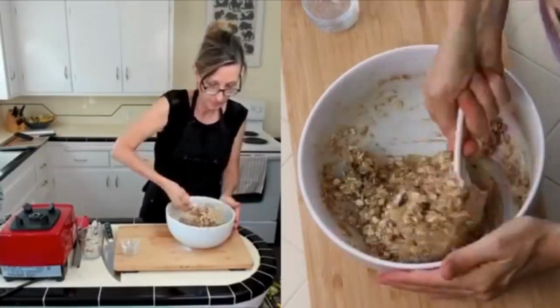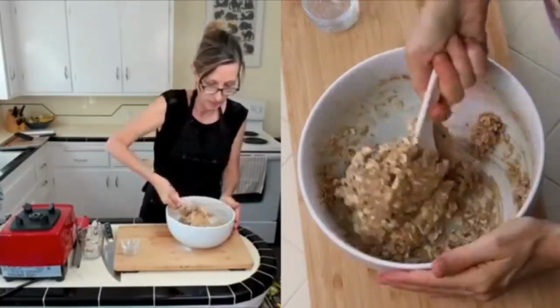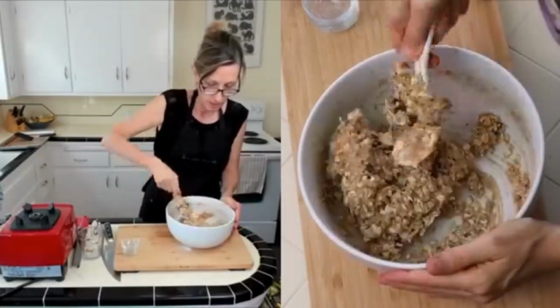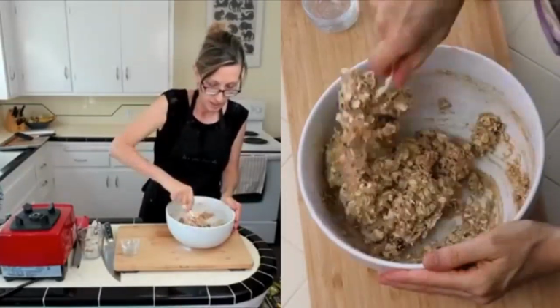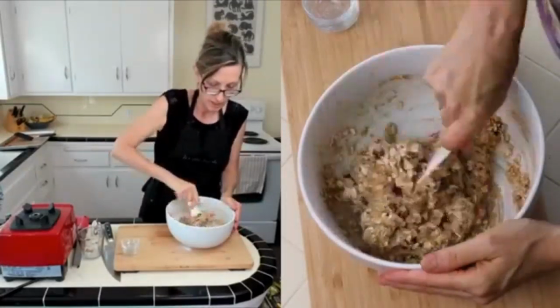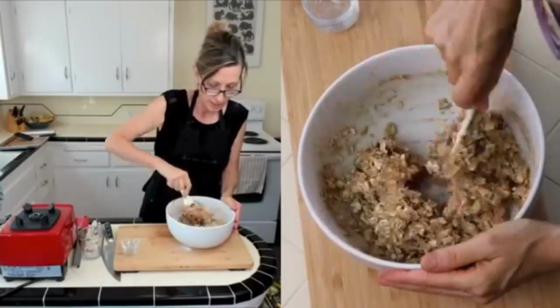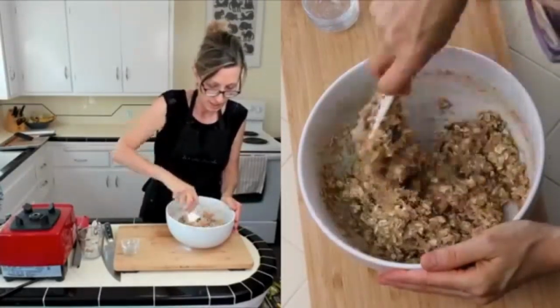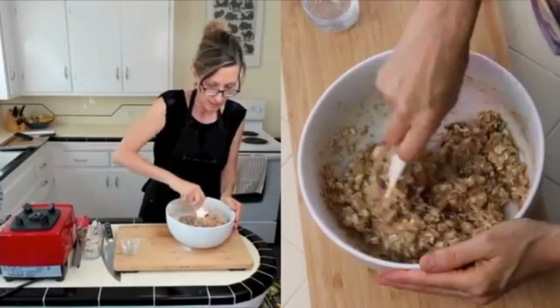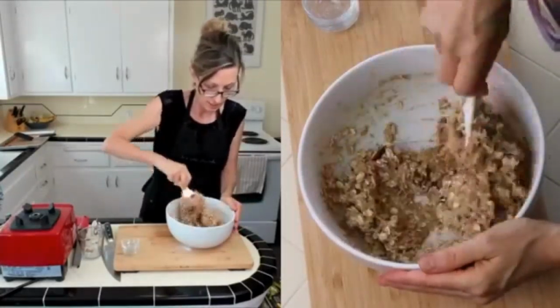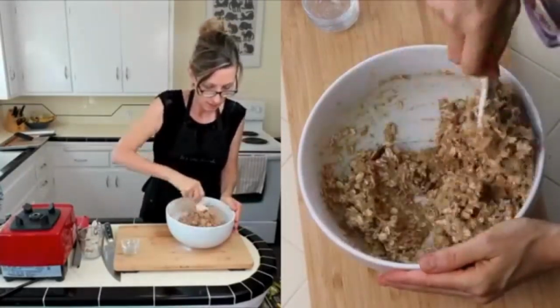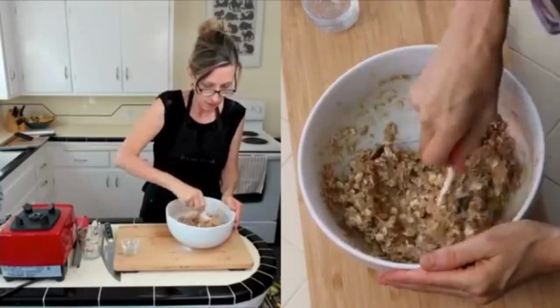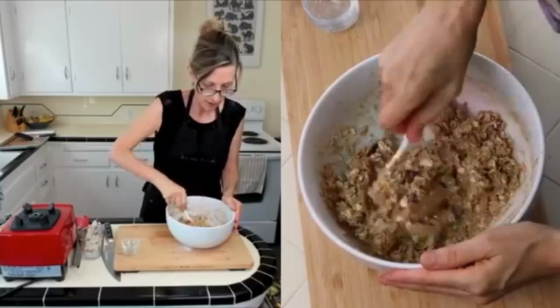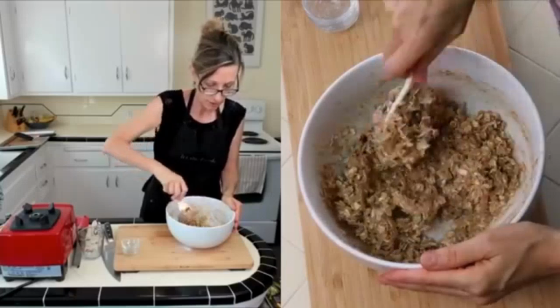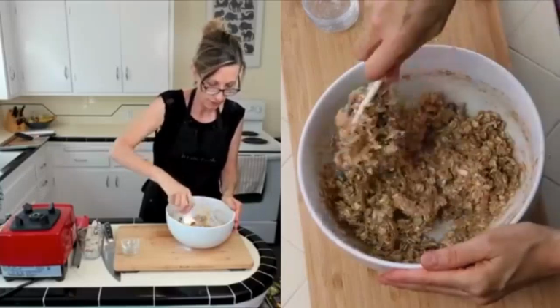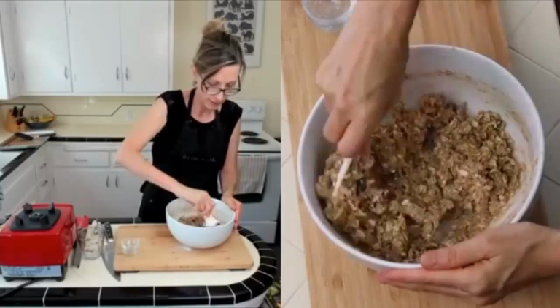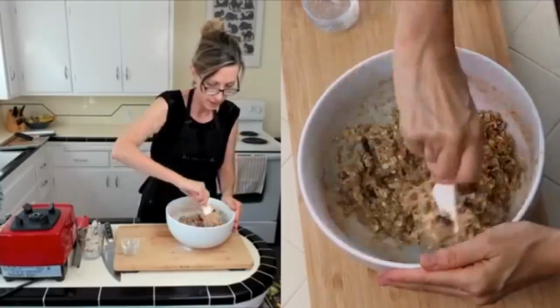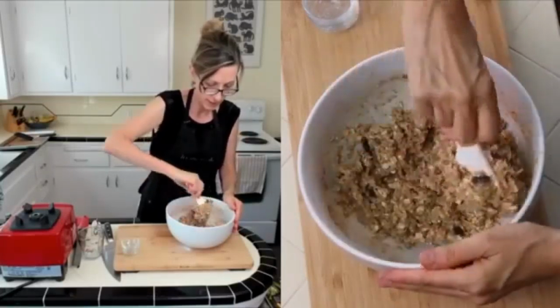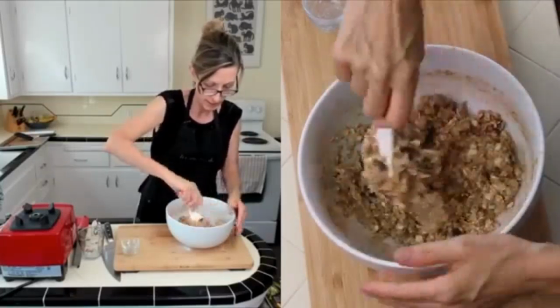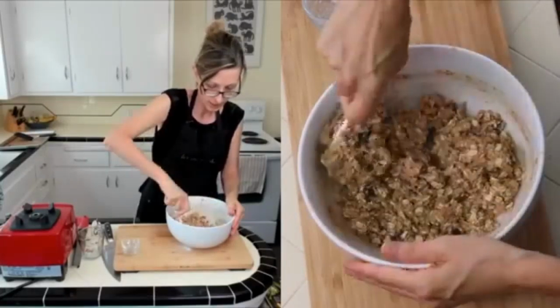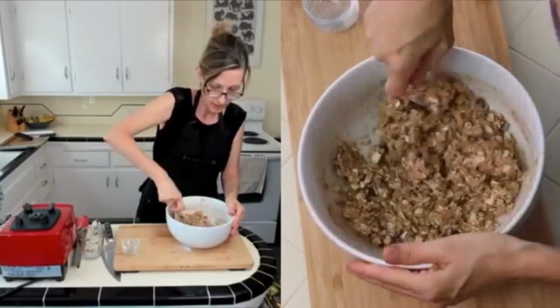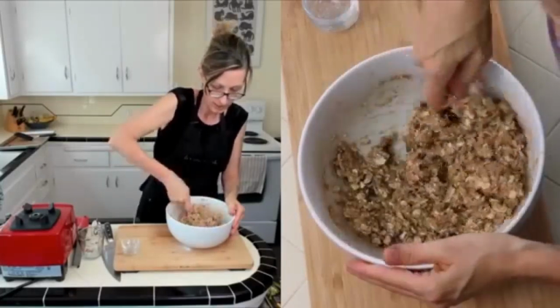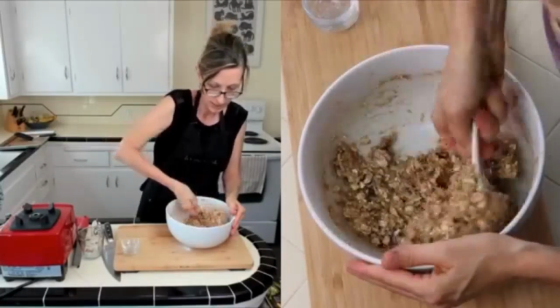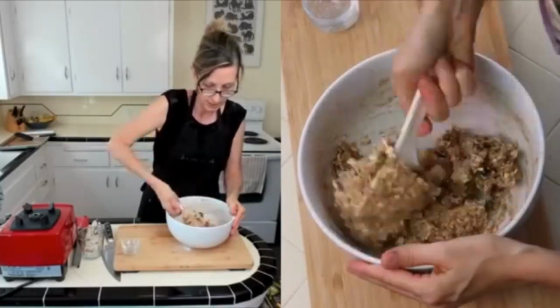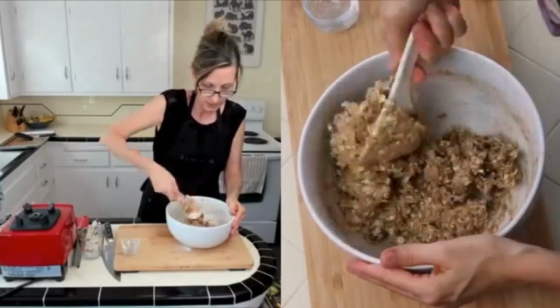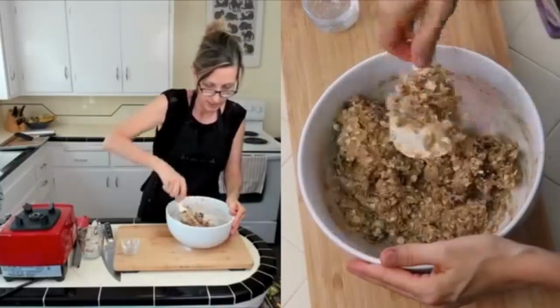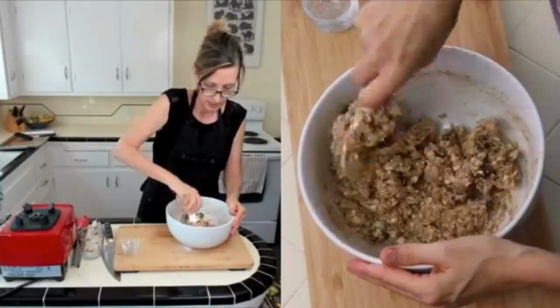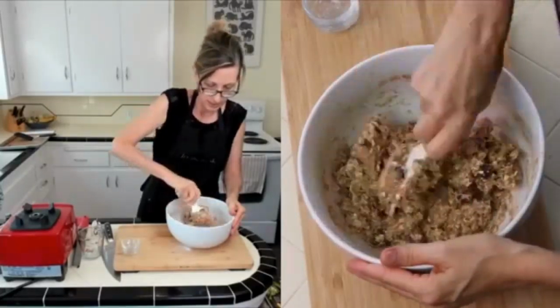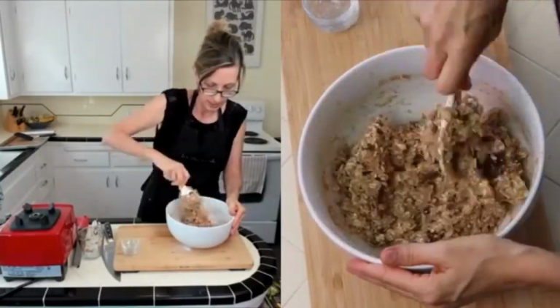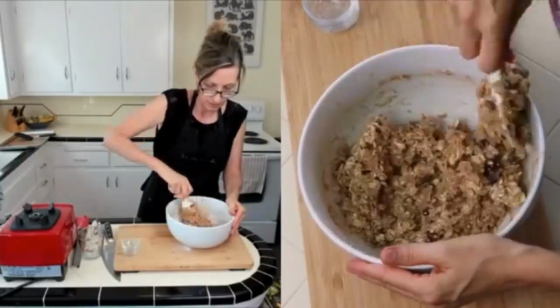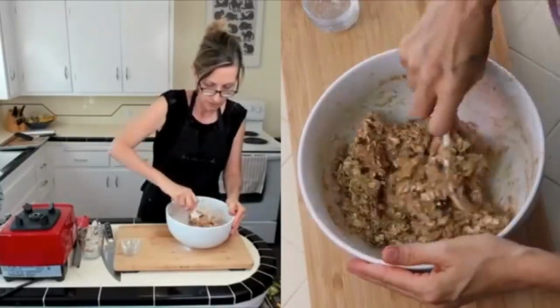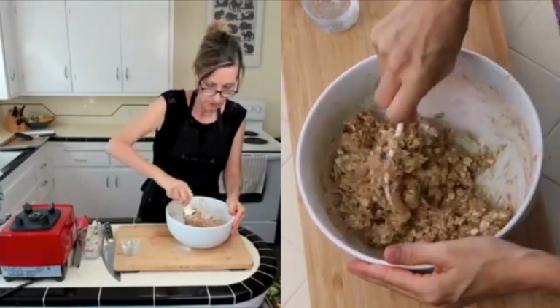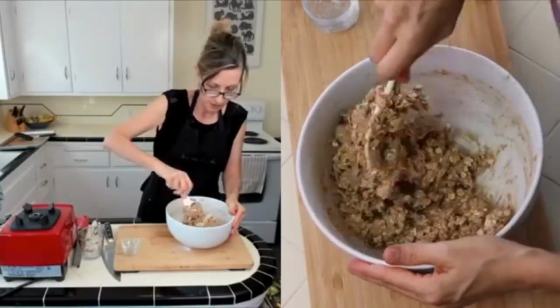You can see the consistency of the batter — it's fairly thick. That's what we want.